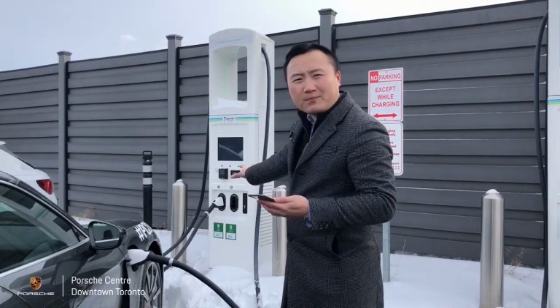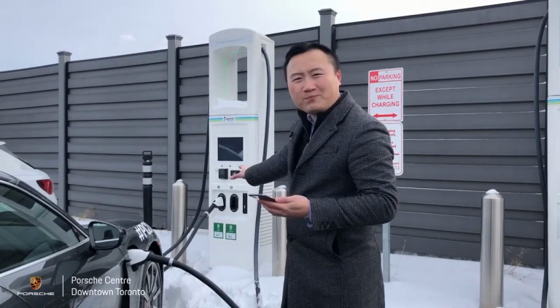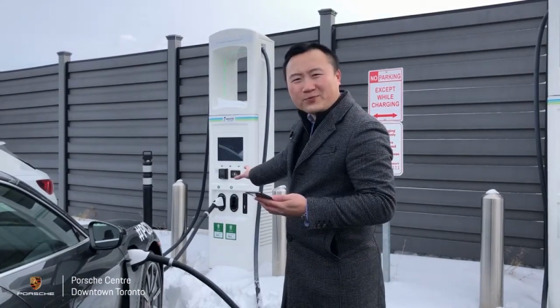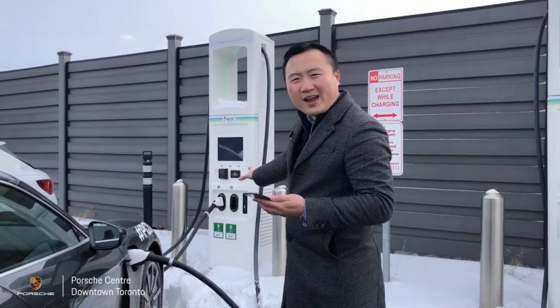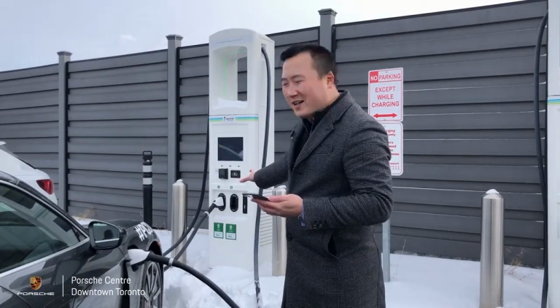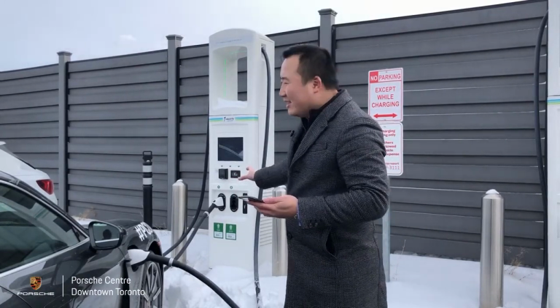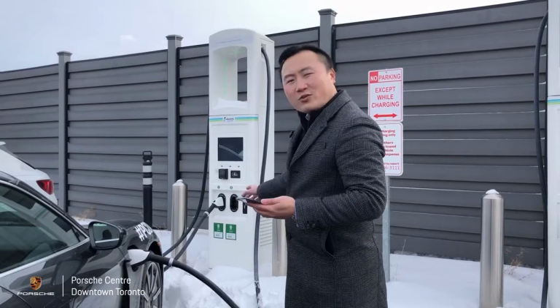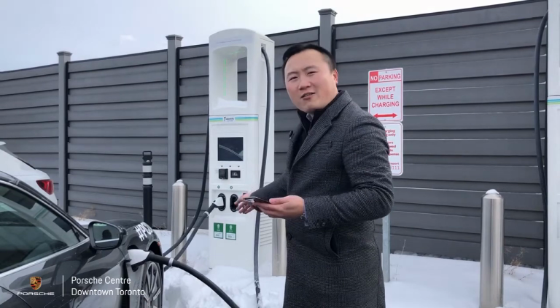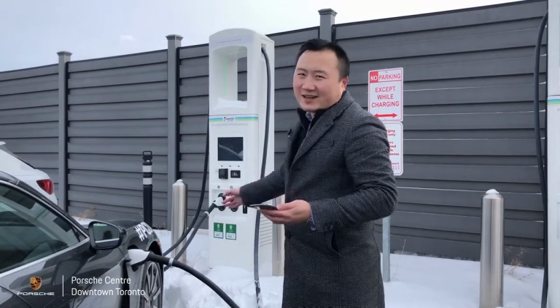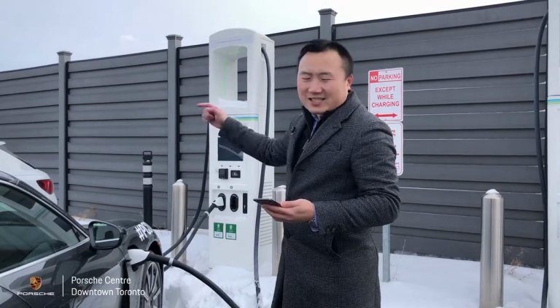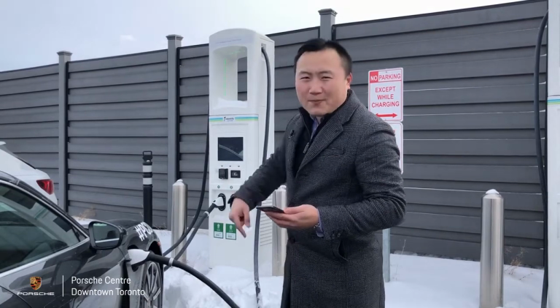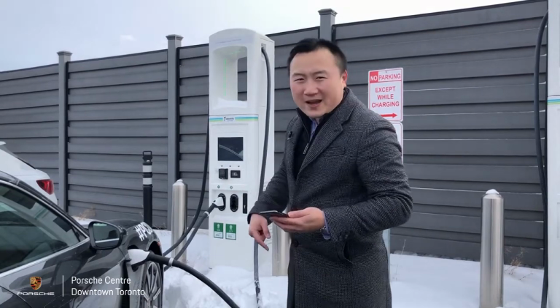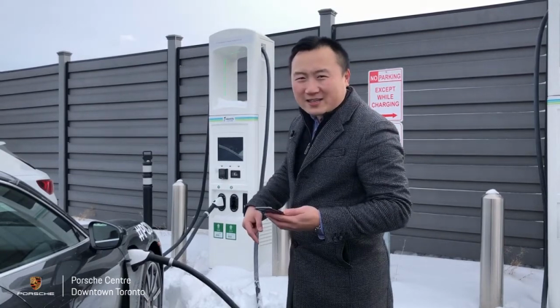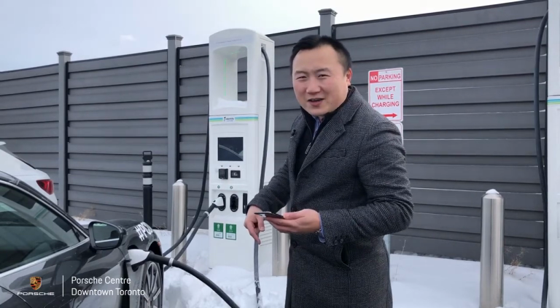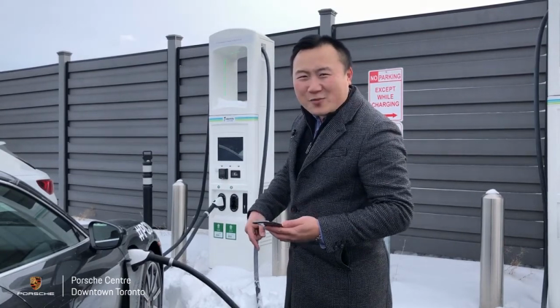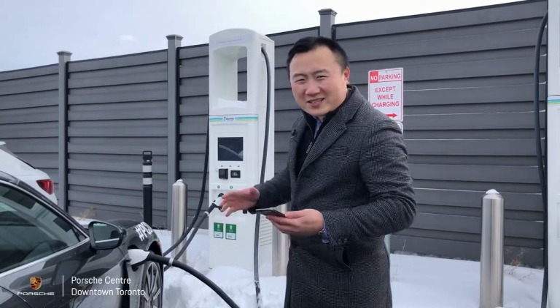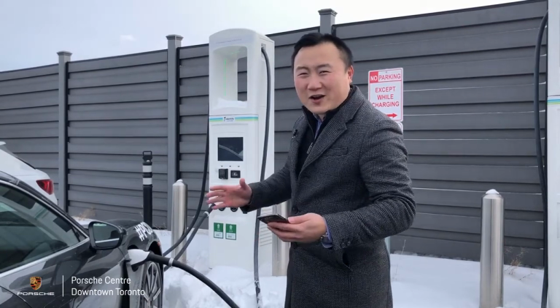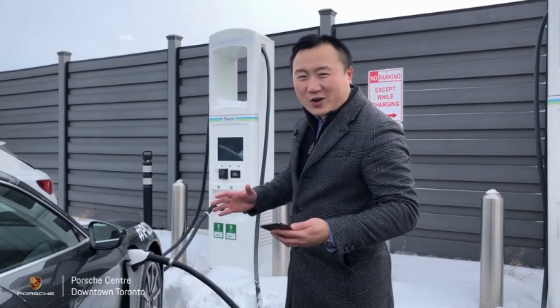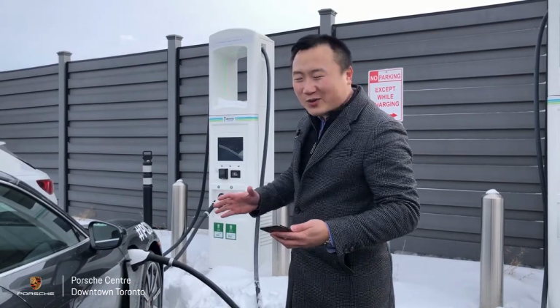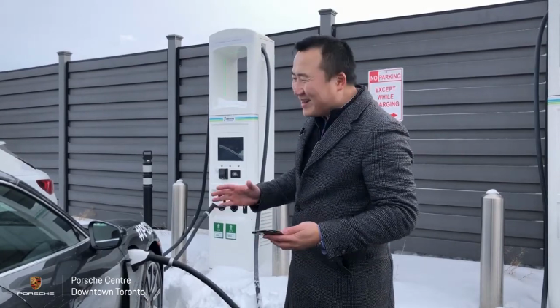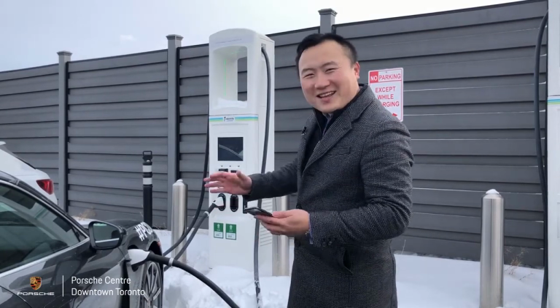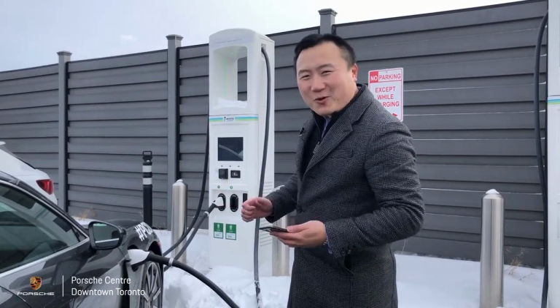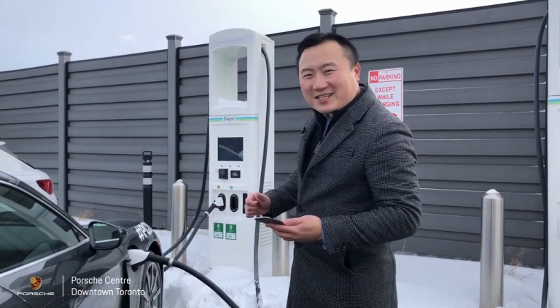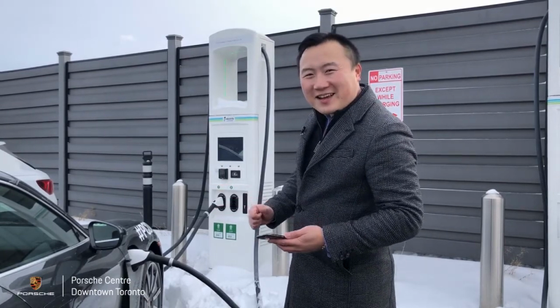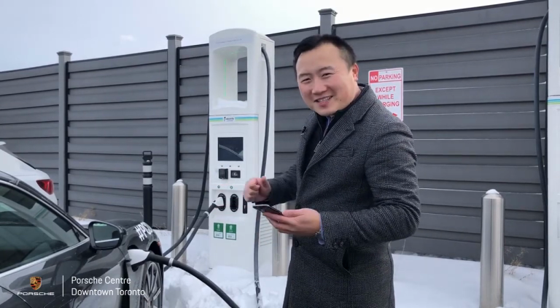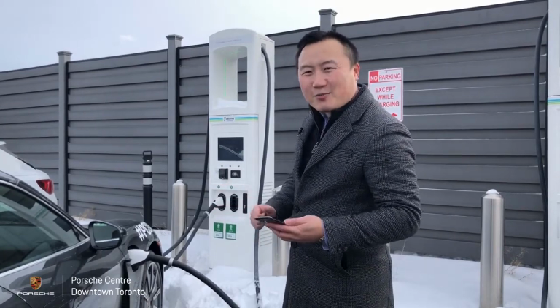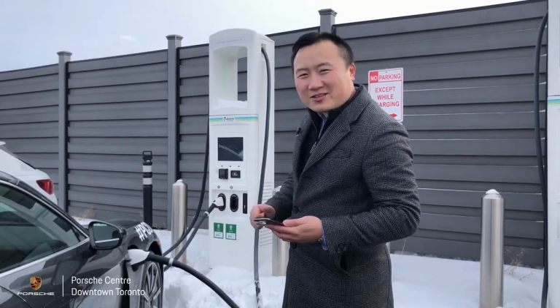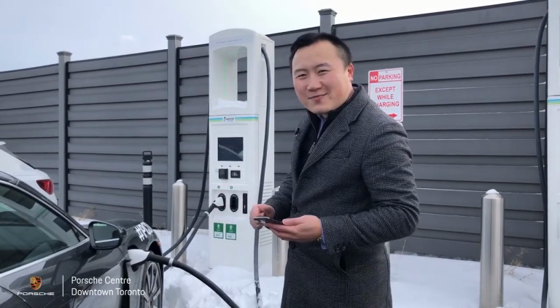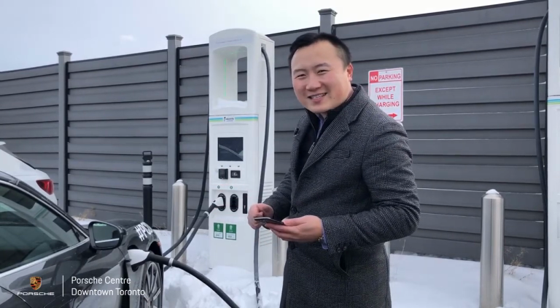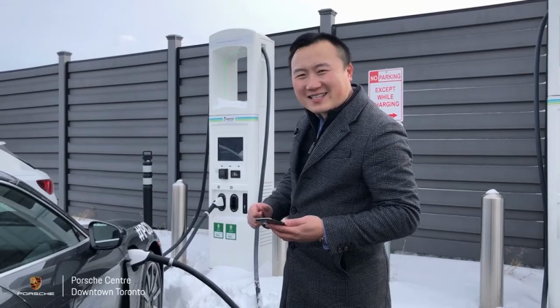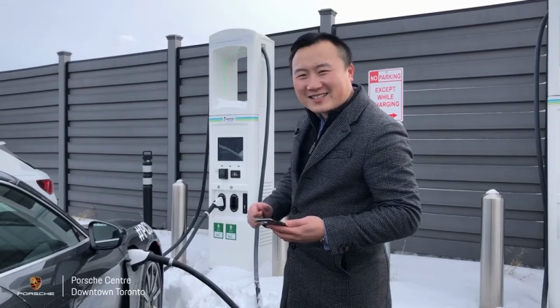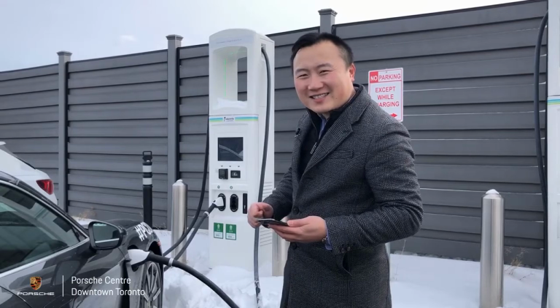Now let's hop back into the vehicle because it's very cold. We'll wait and see how much 30 minutes gets us.